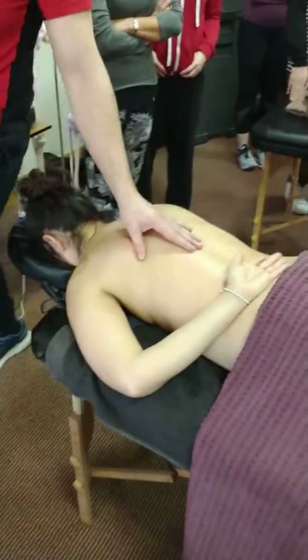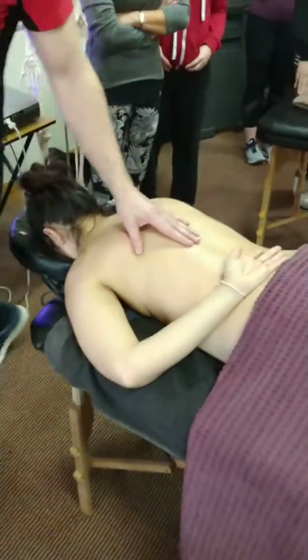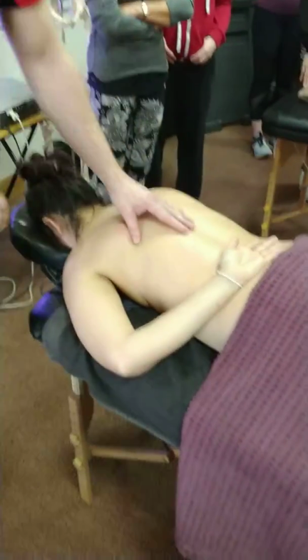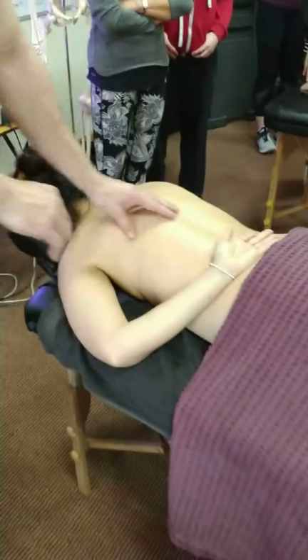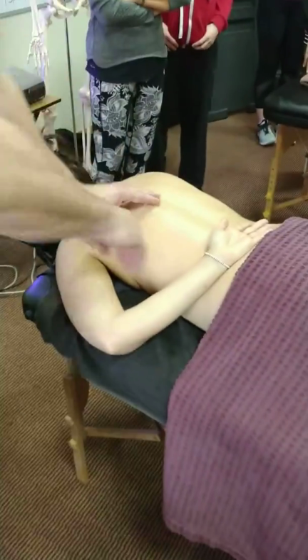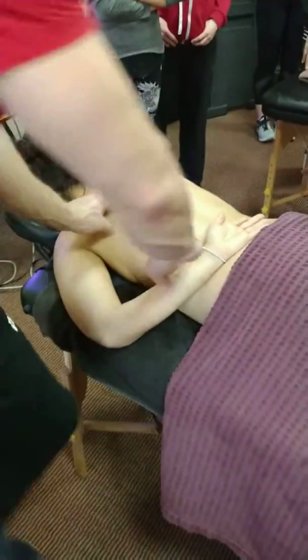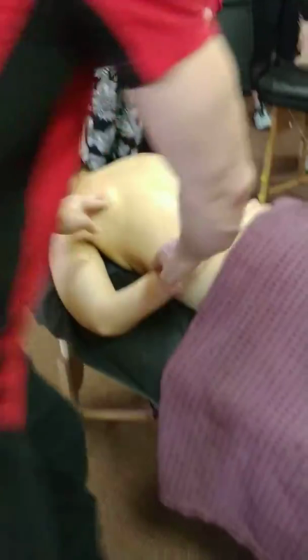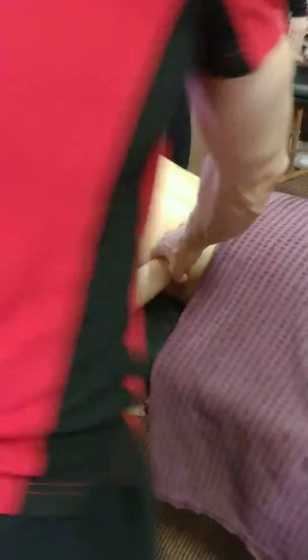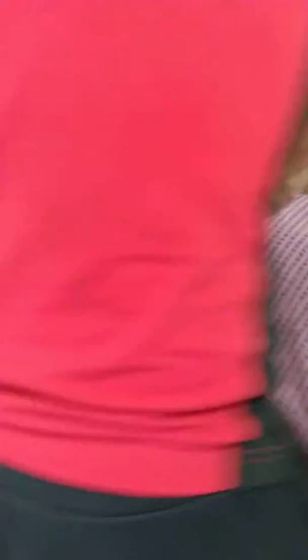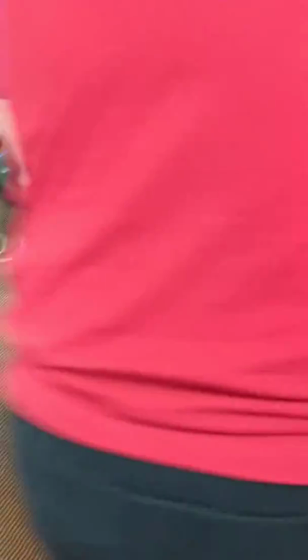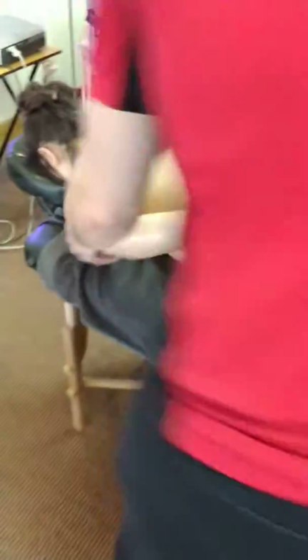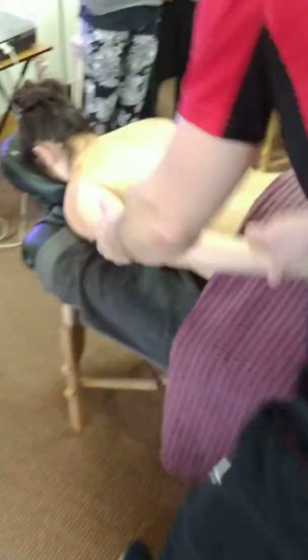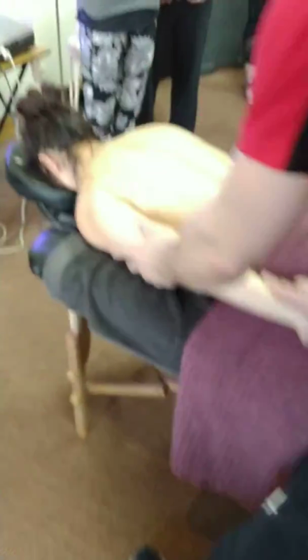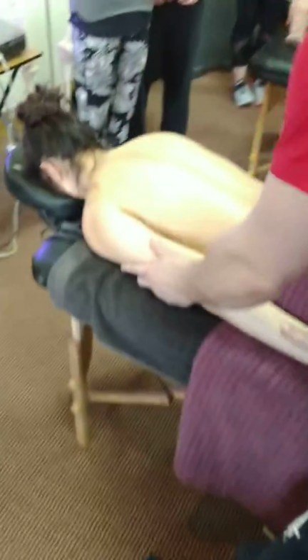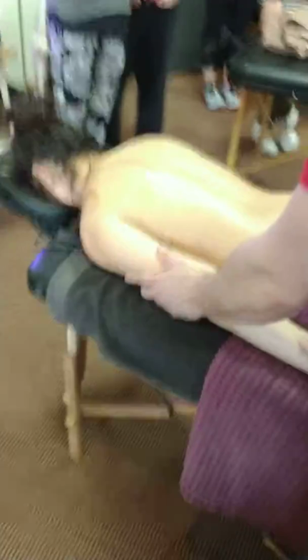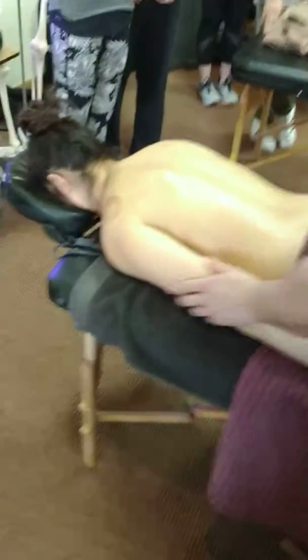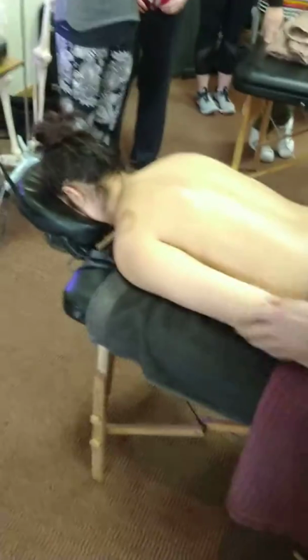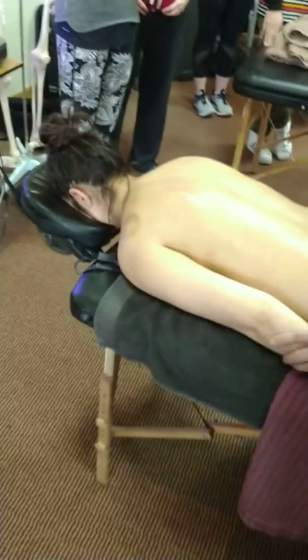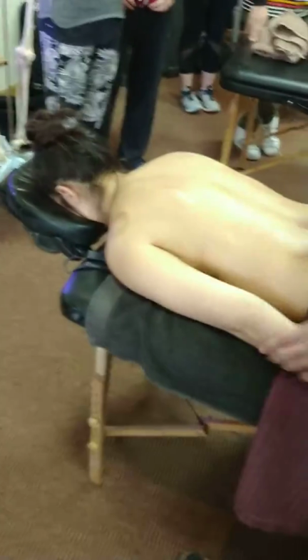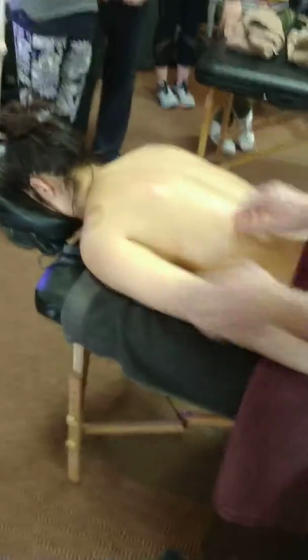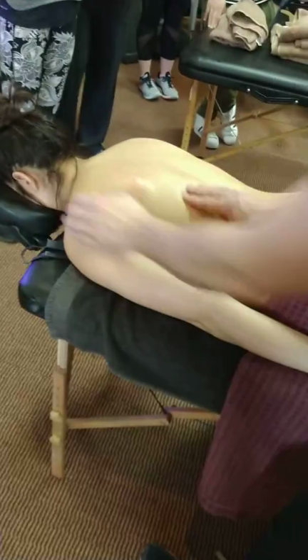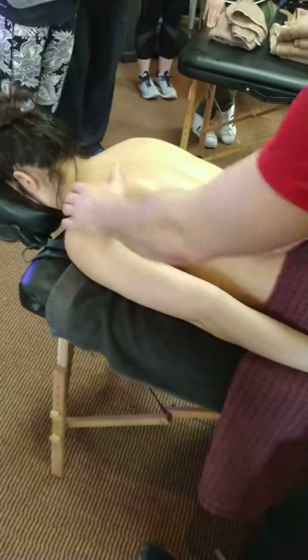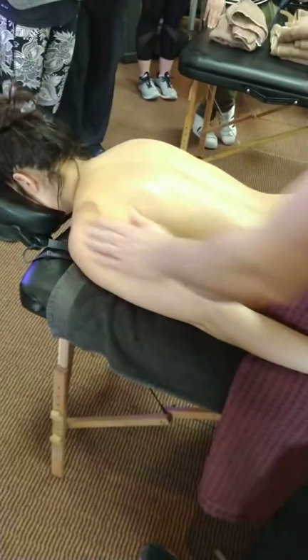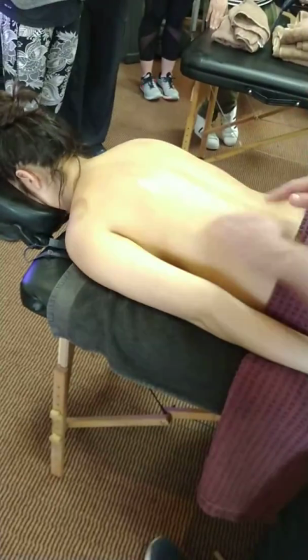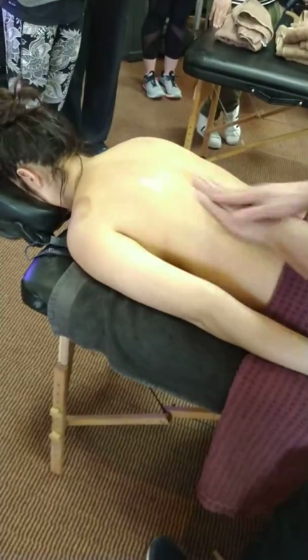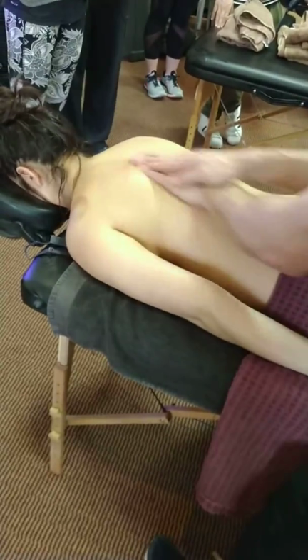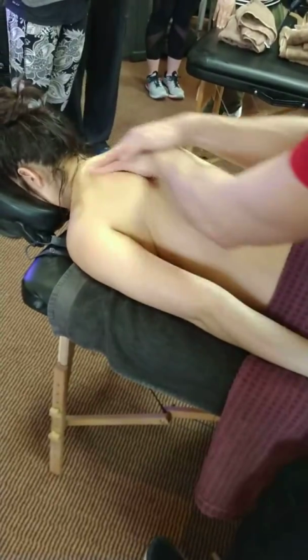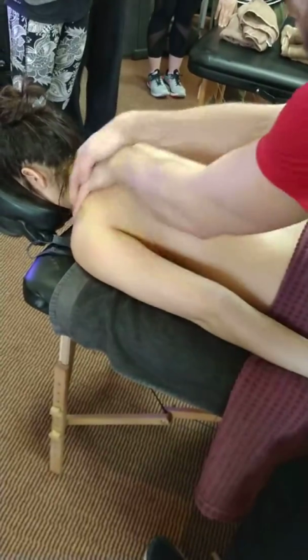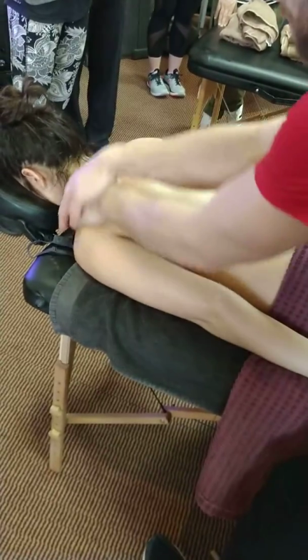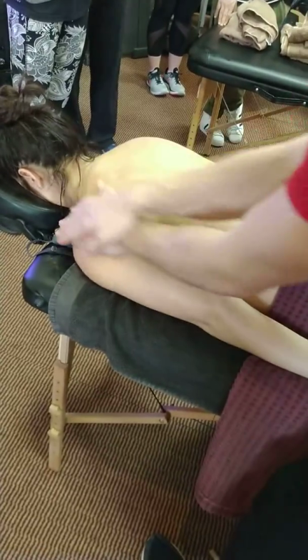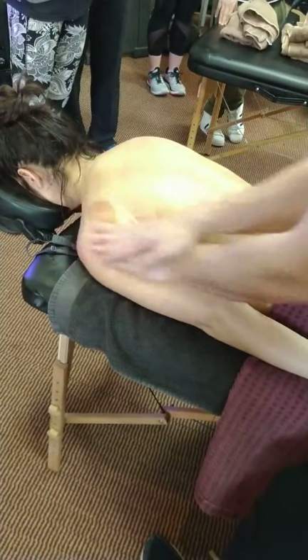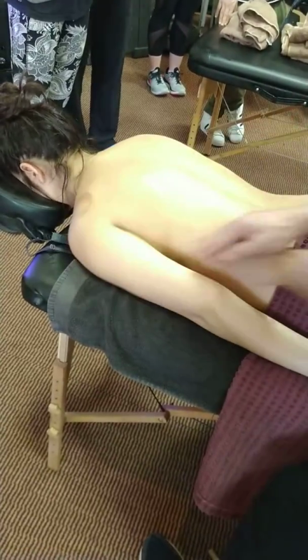If I've moved her arm, I put it back, nice and gentle. Good. Again, I'm just going to come up and out.